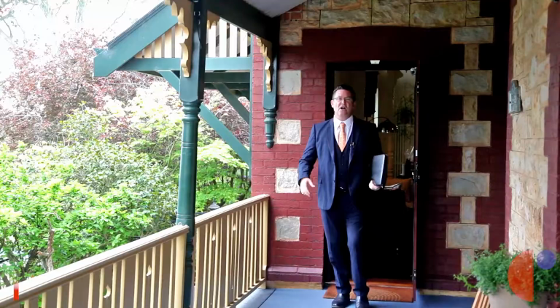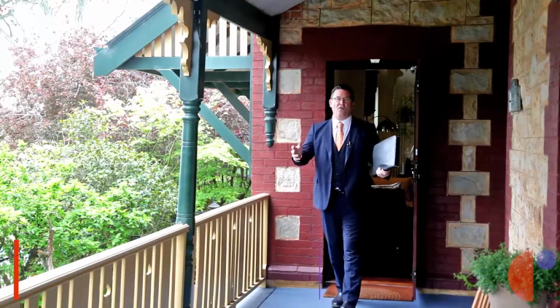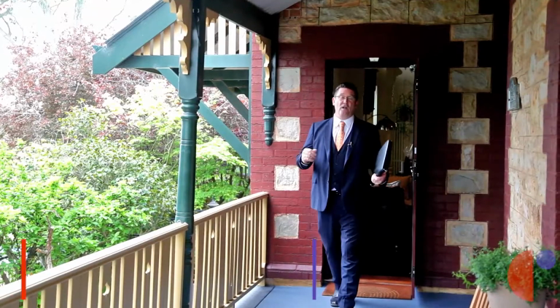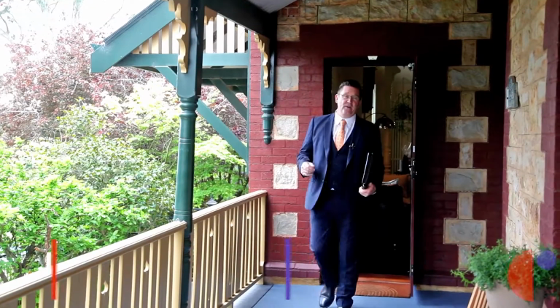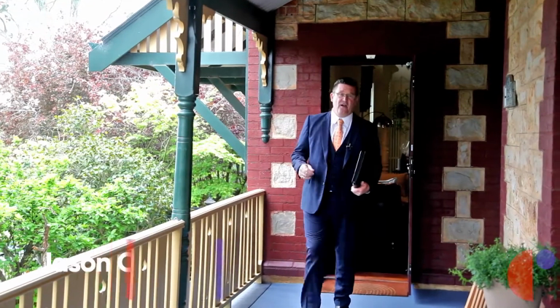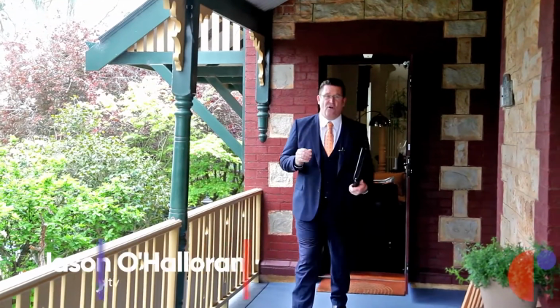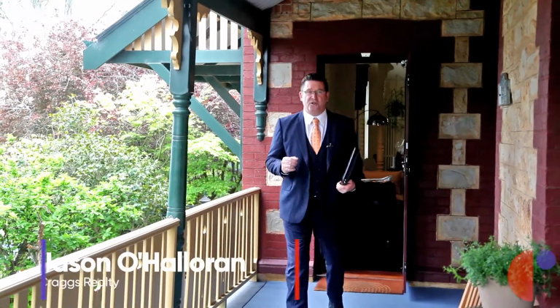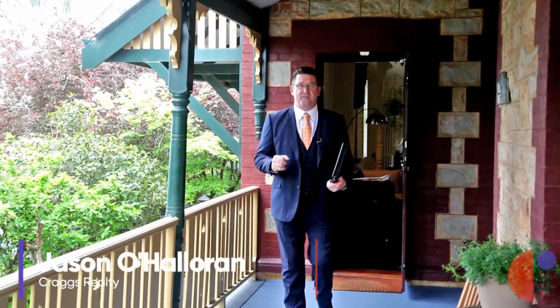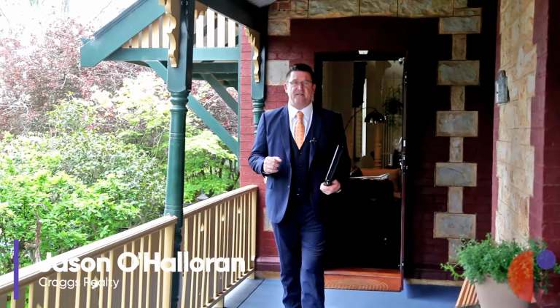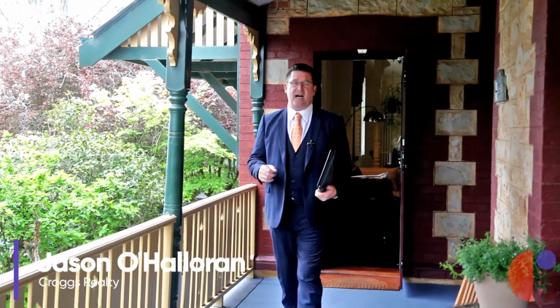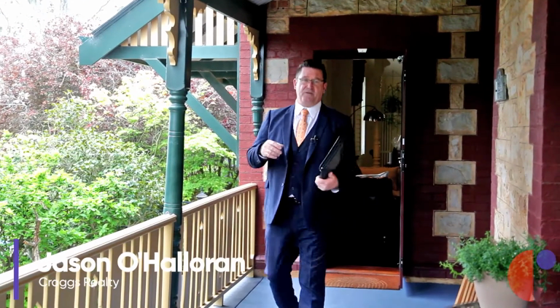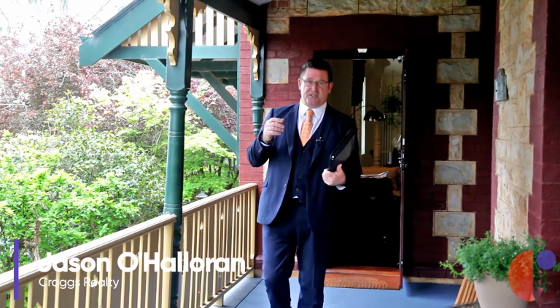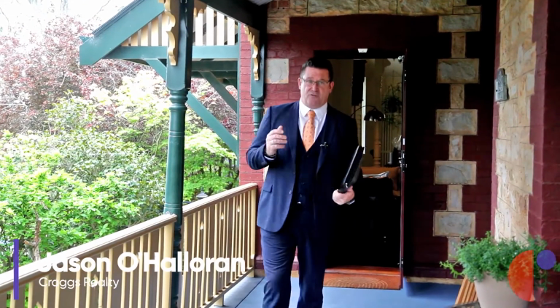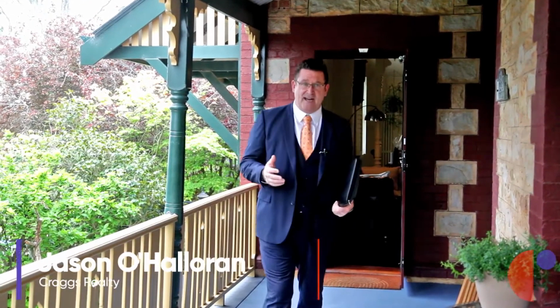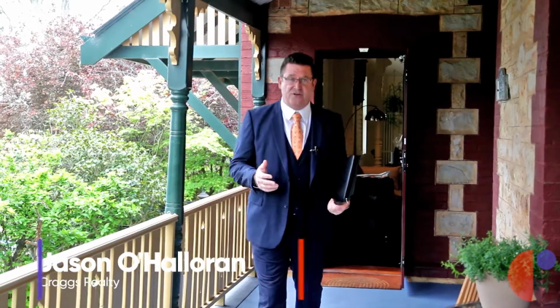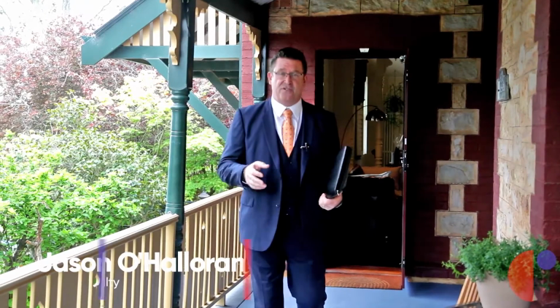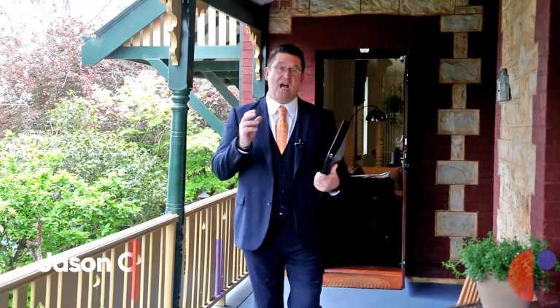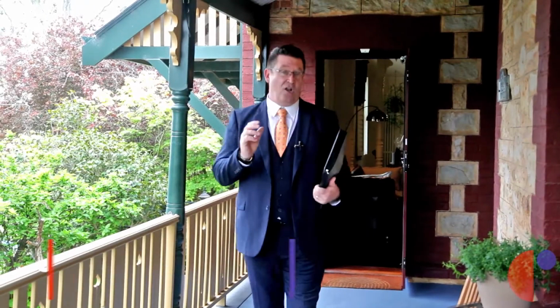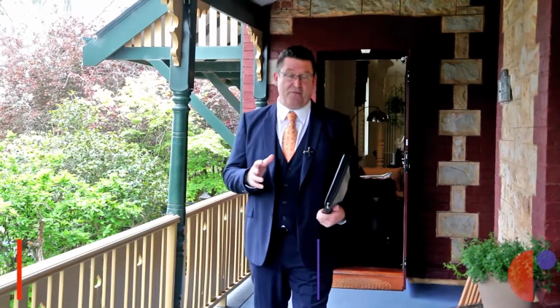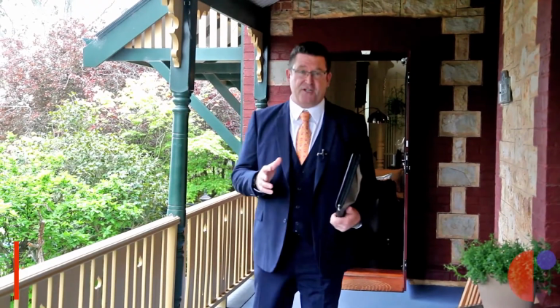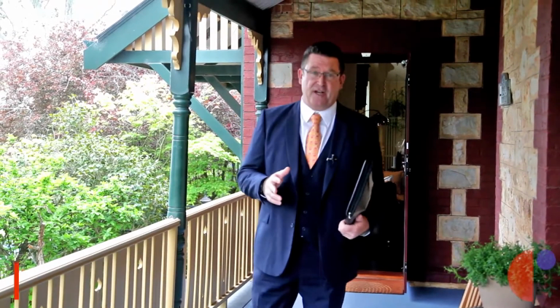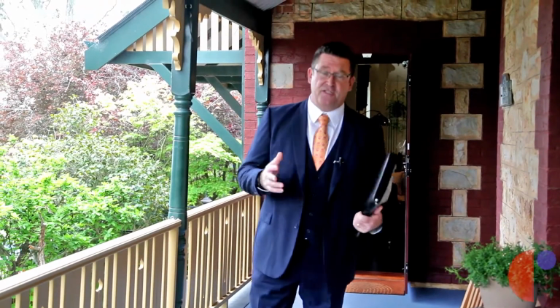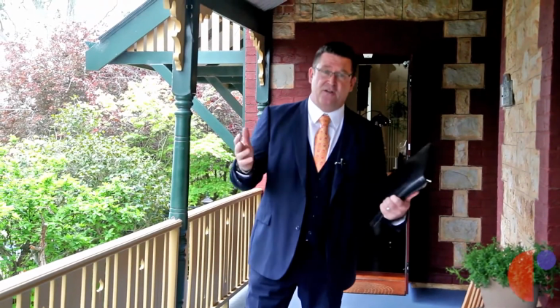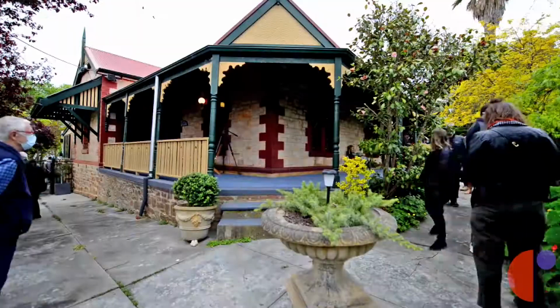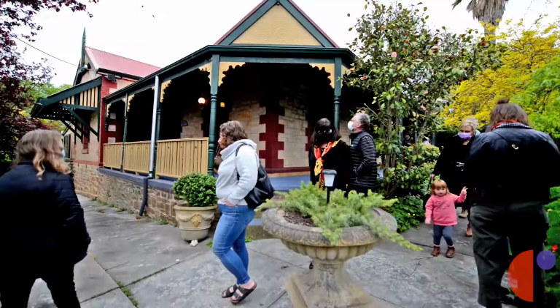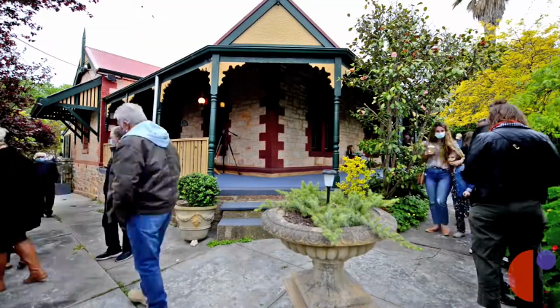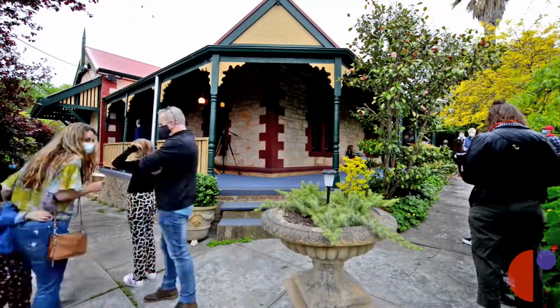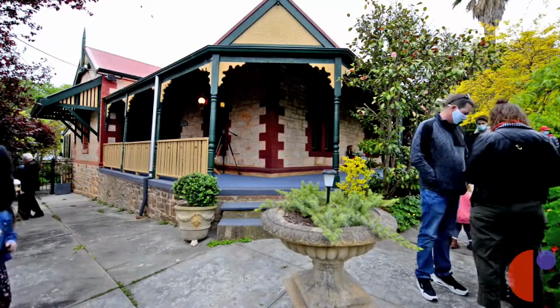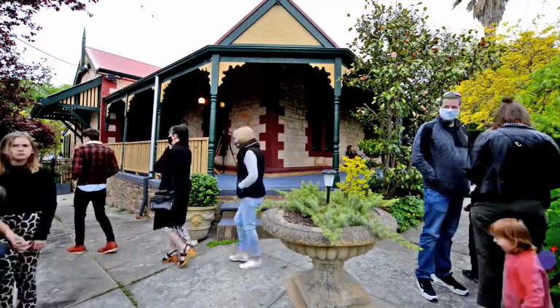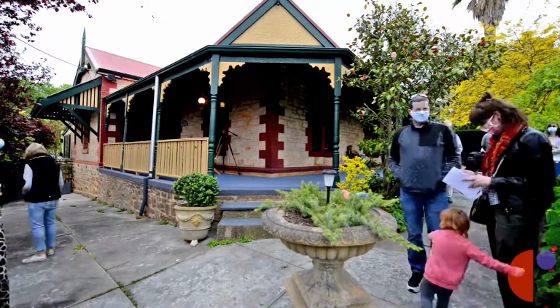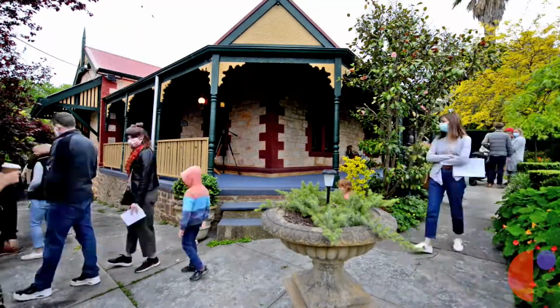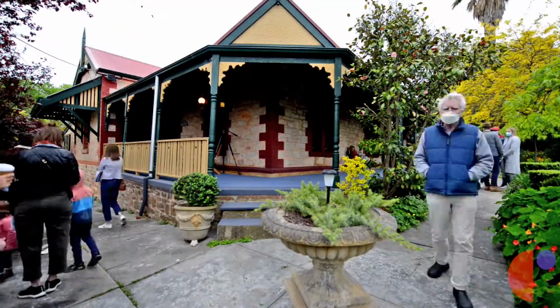All right, here we go. The auction's about to start. We've had some great interest in it, a lot of registrations, and it's a fantastic home. Let's go.